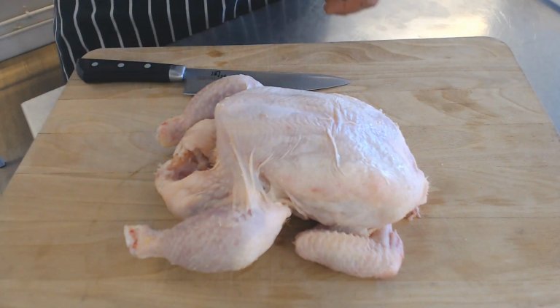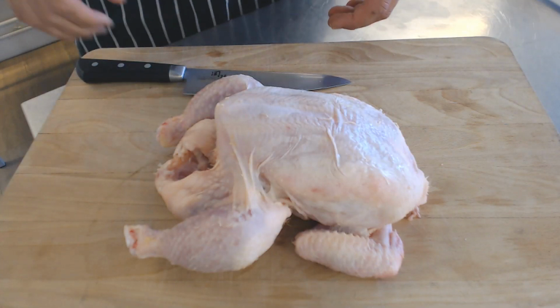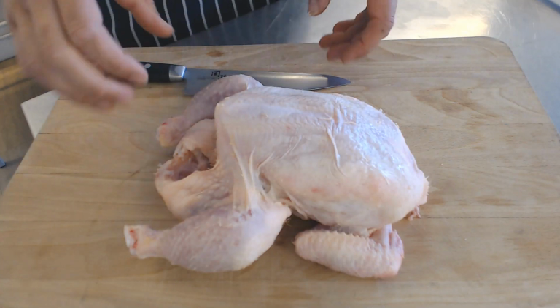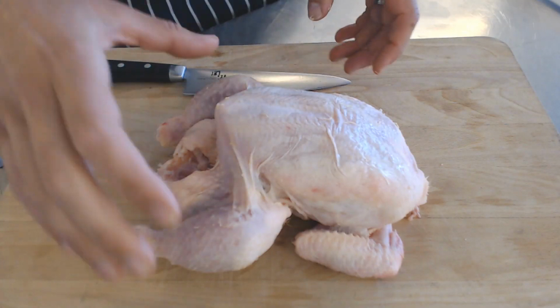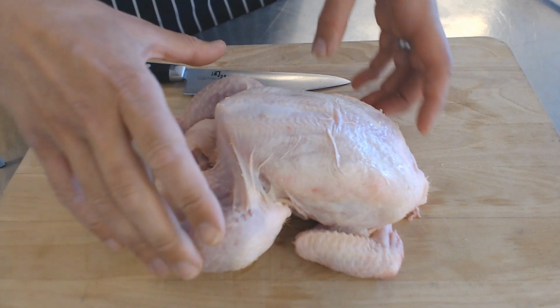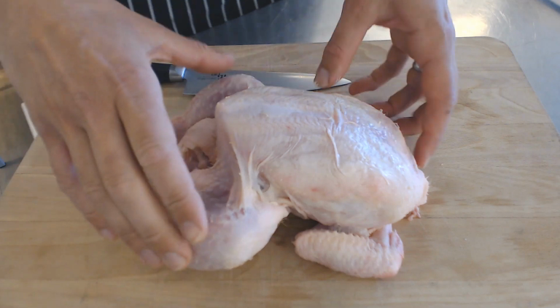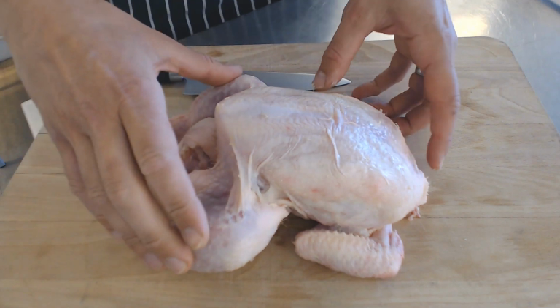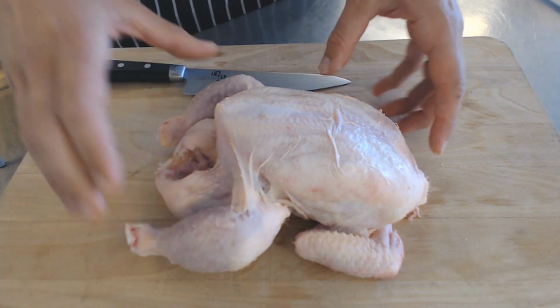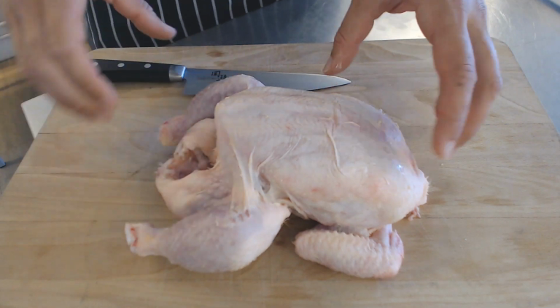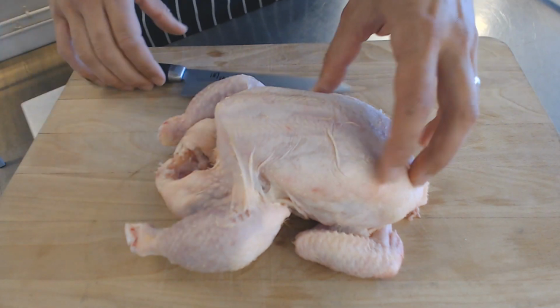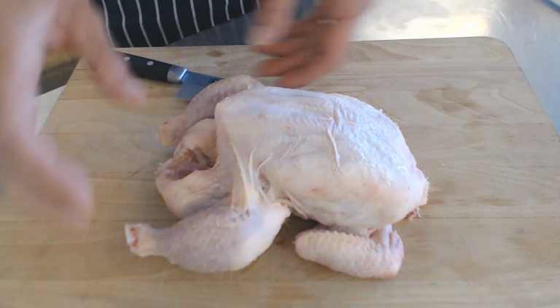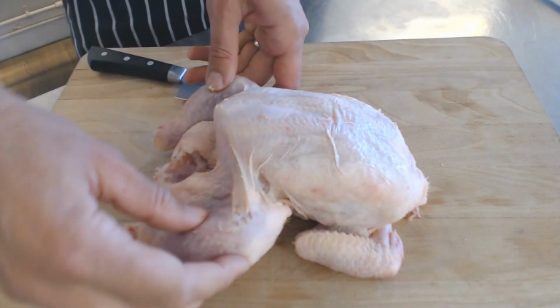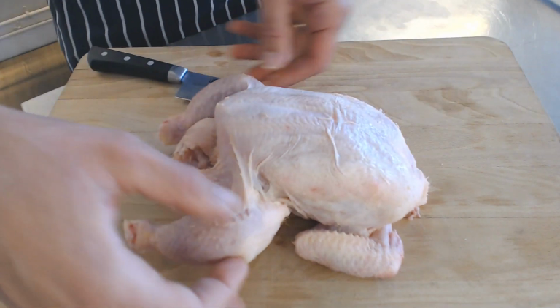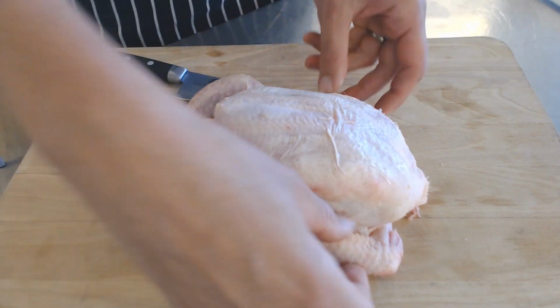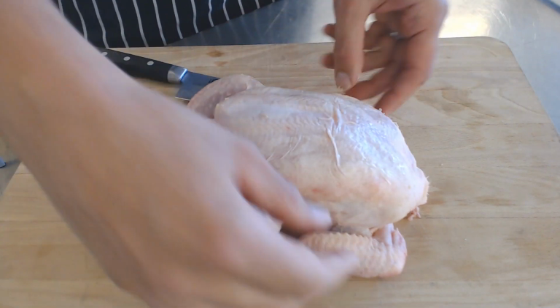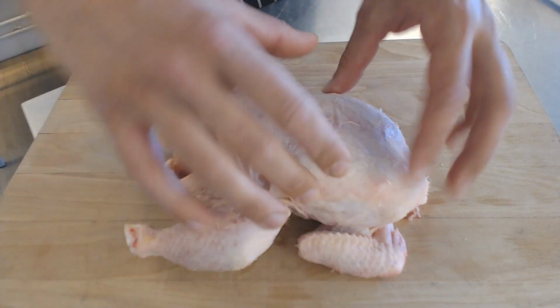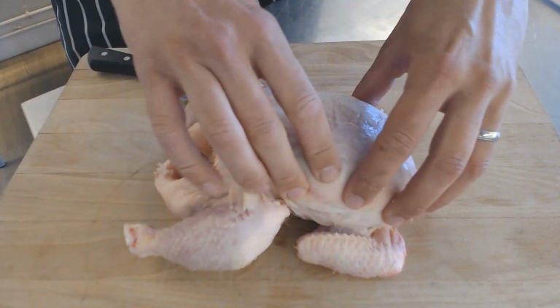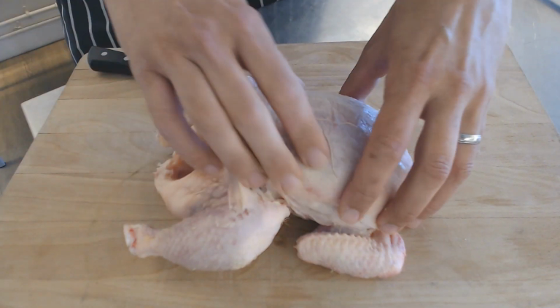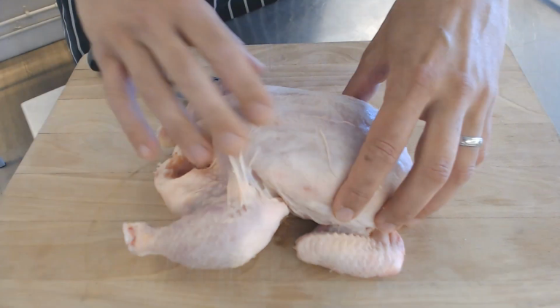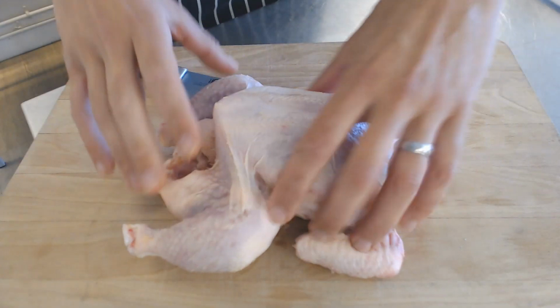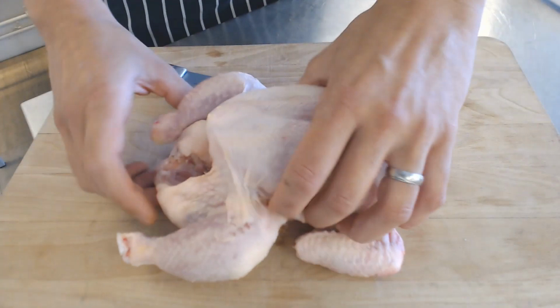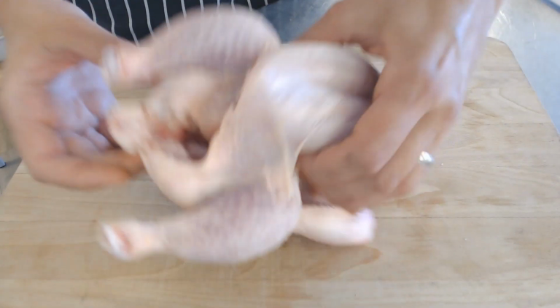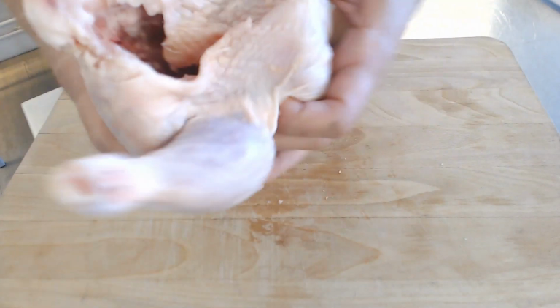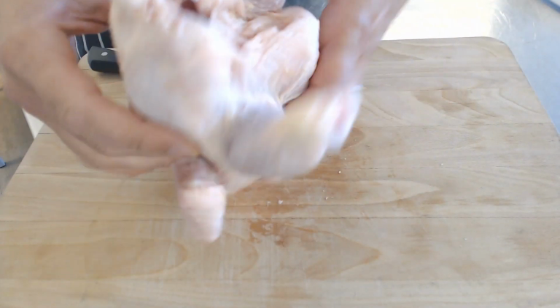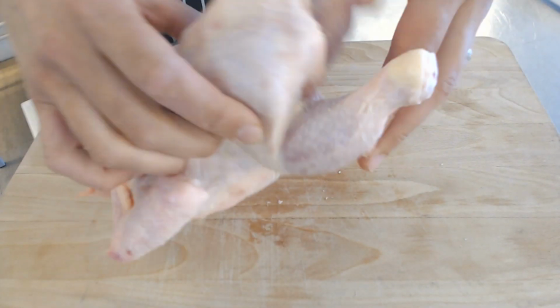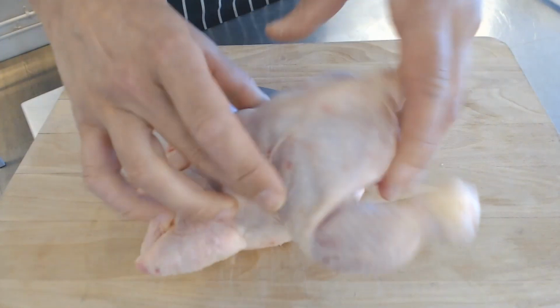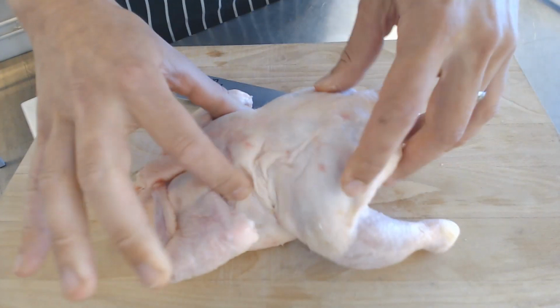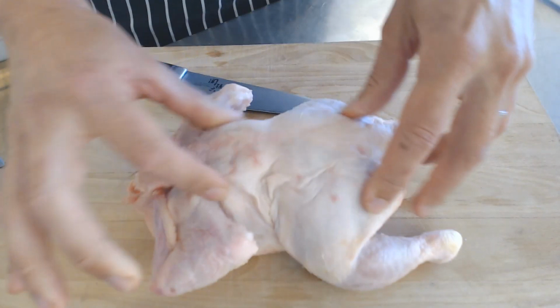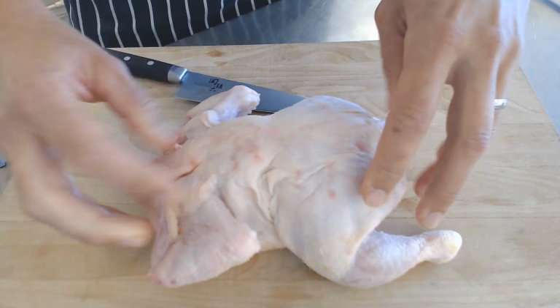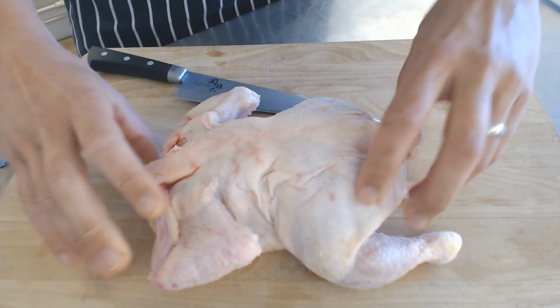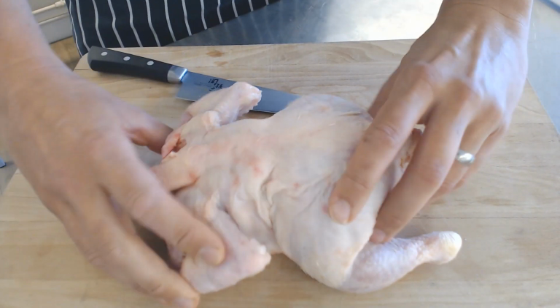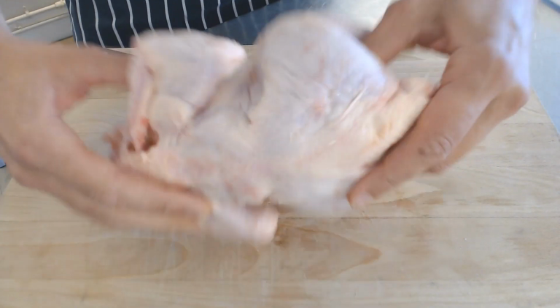So here we have the whole chicken. You've got your legs, wings, breasts, and then the carcass here underneath.